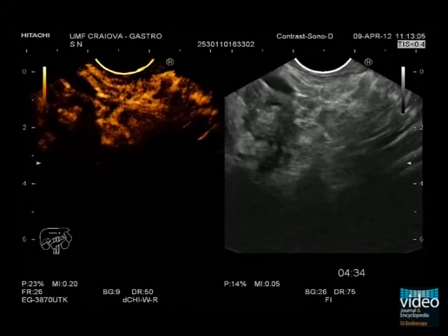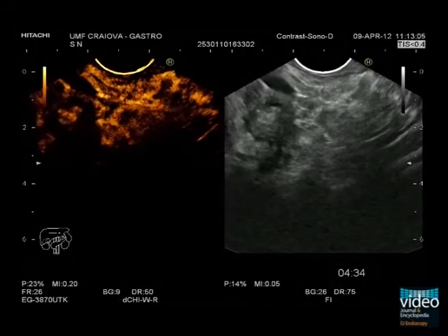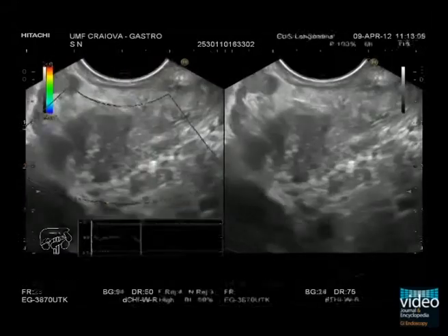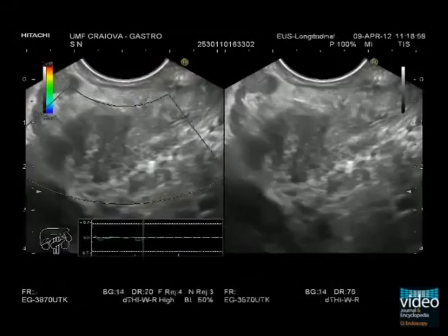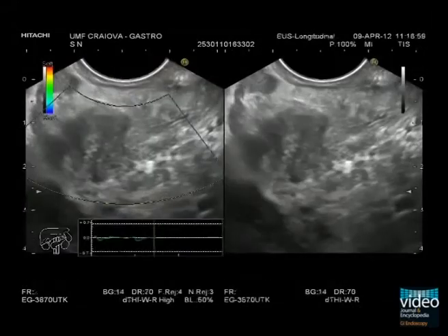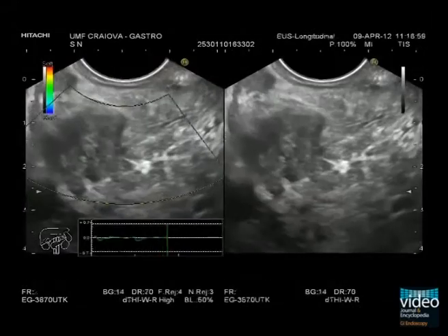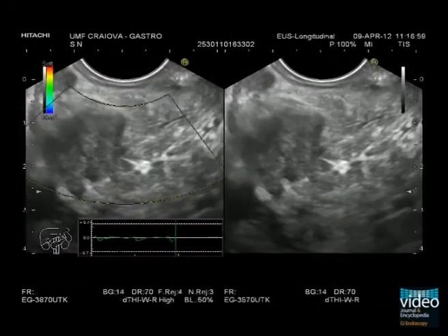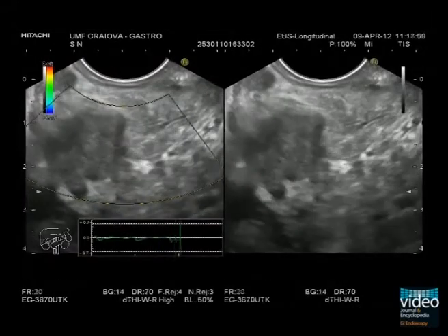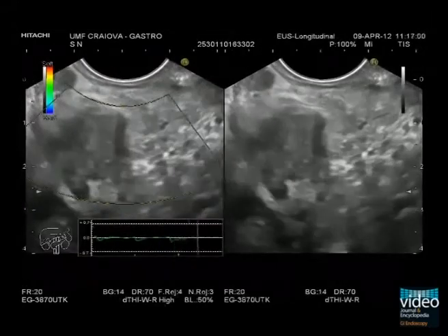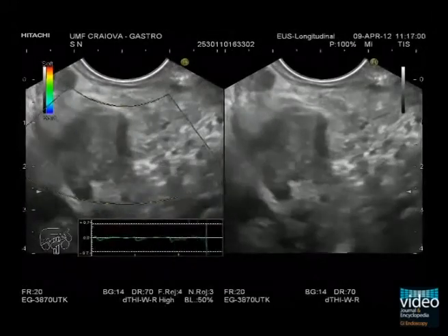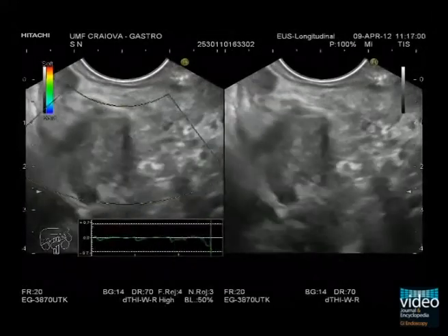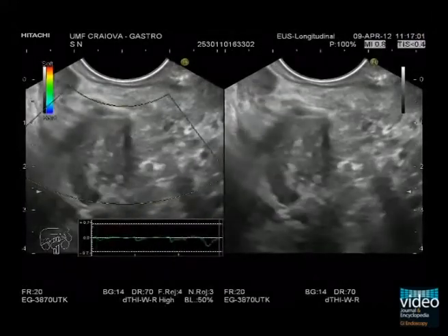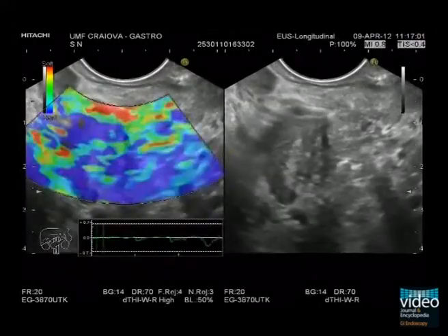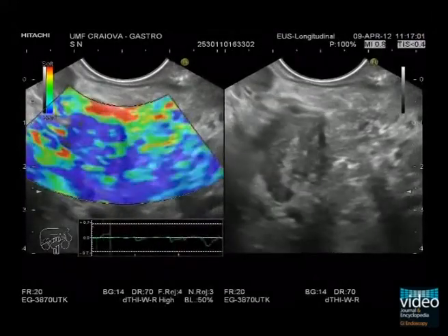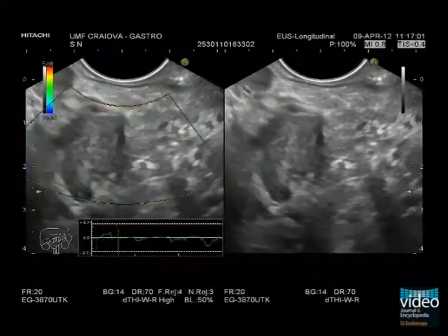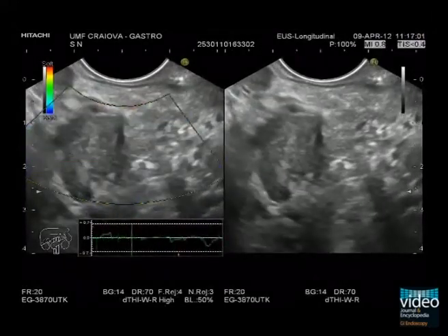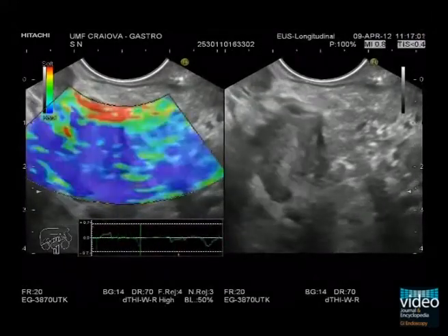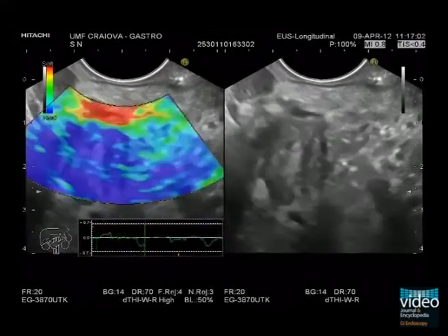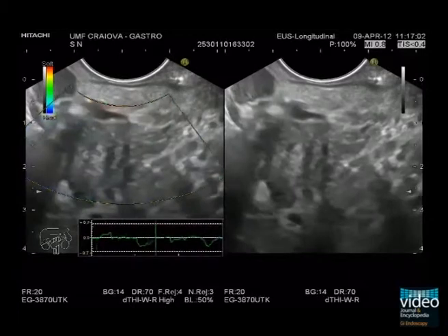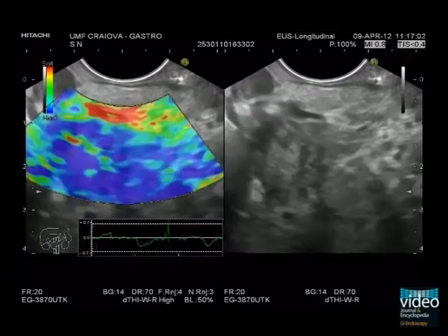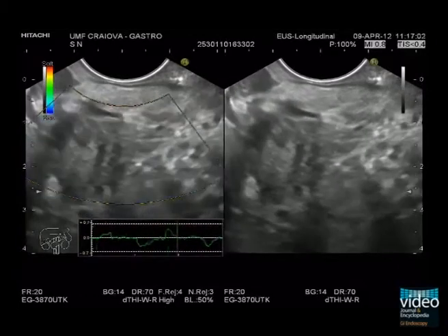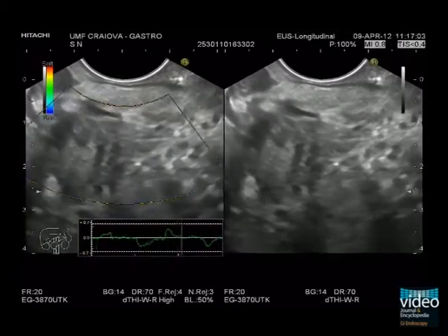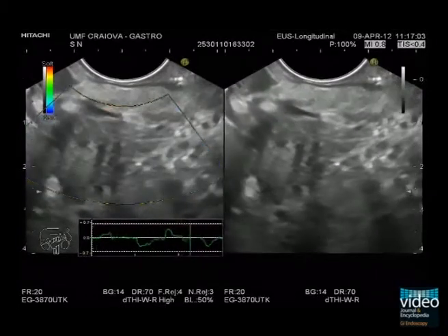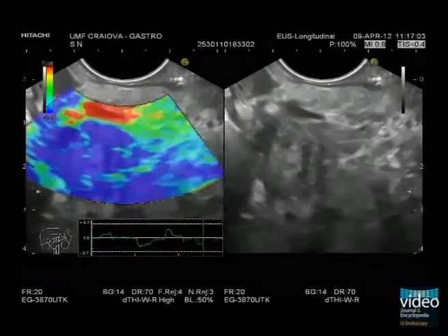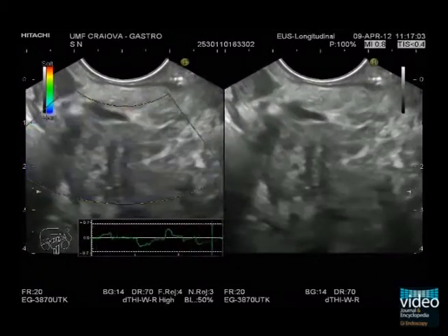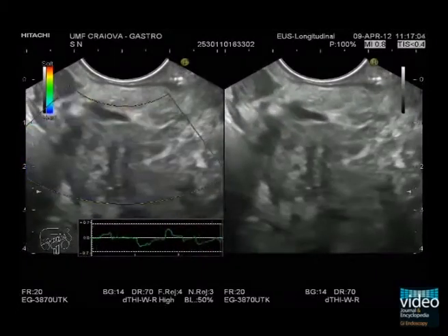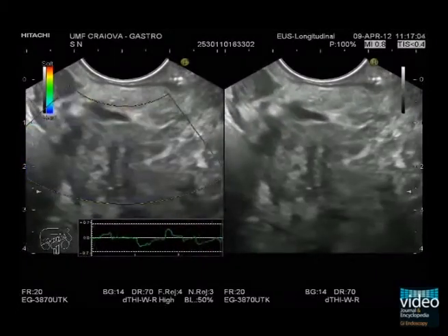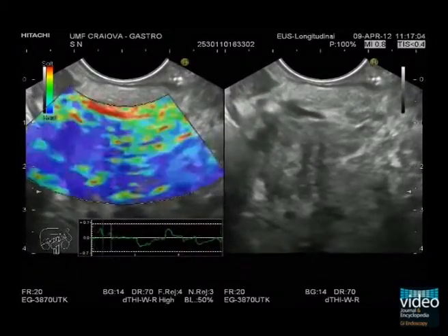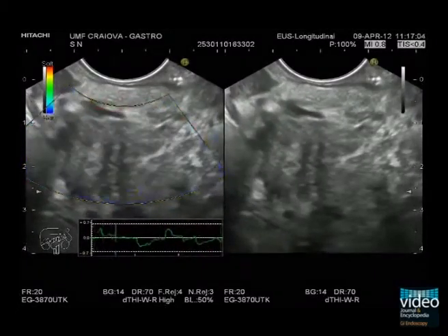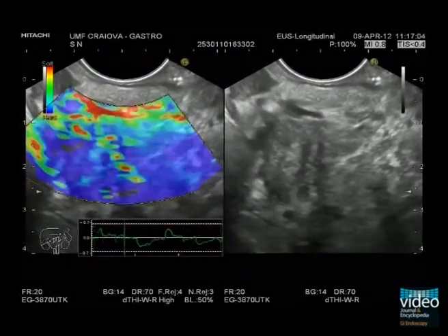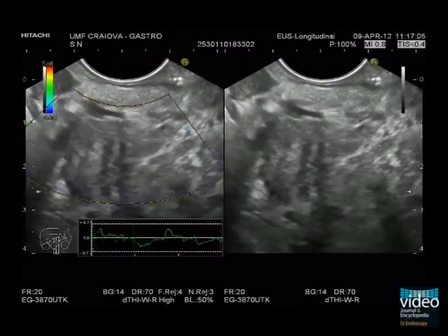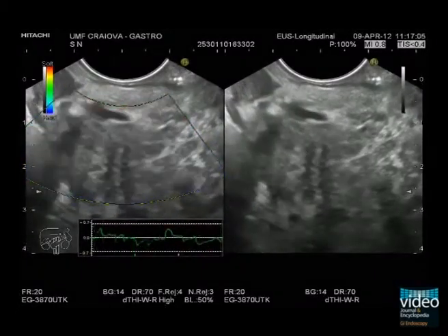EUS elastography shows a hard mass as compared with adjacent tissues, suggestive of a malignant tumour.